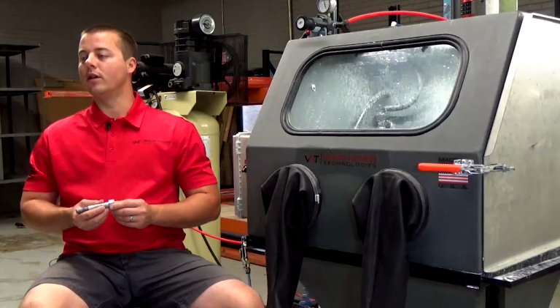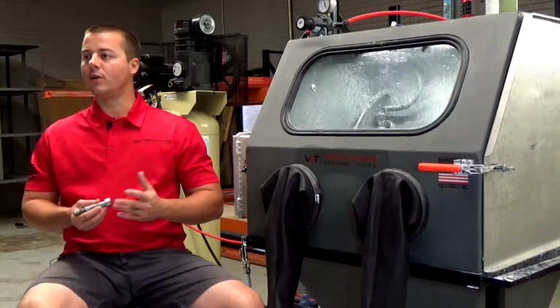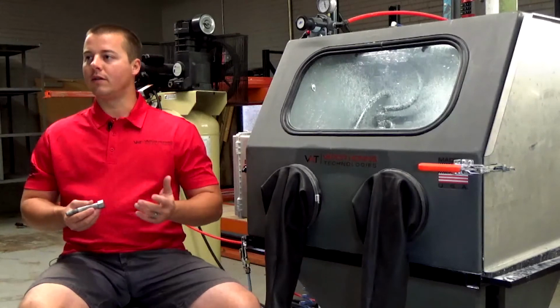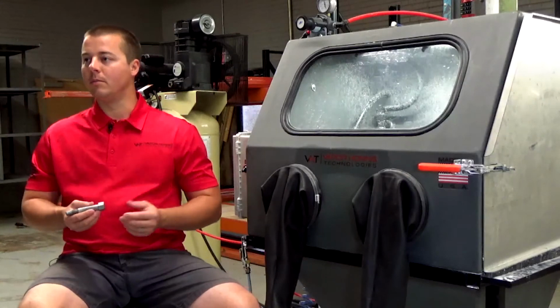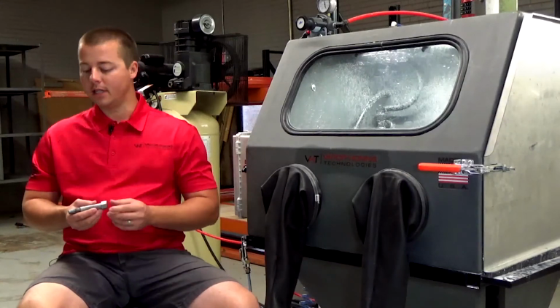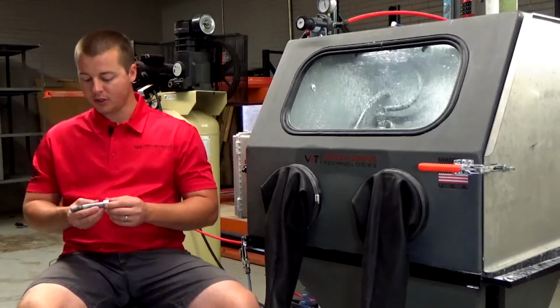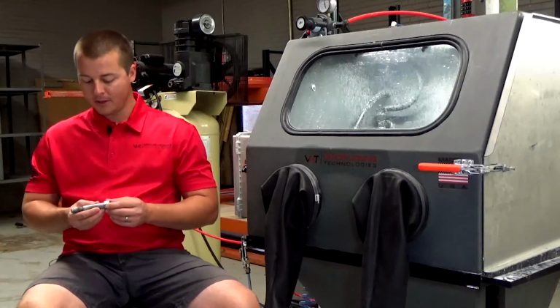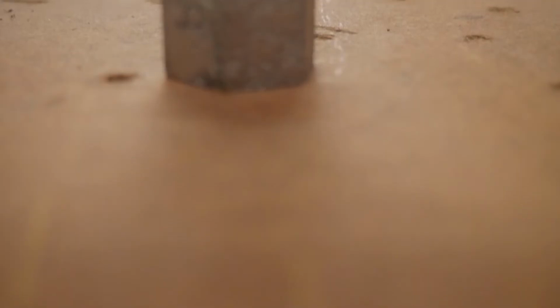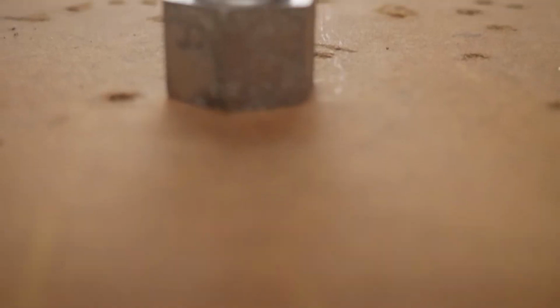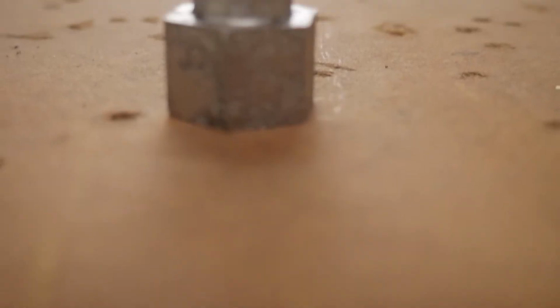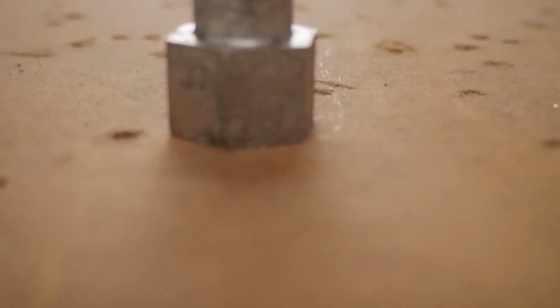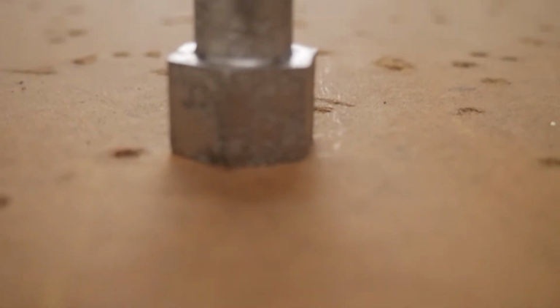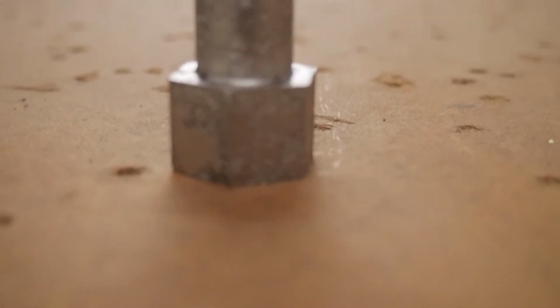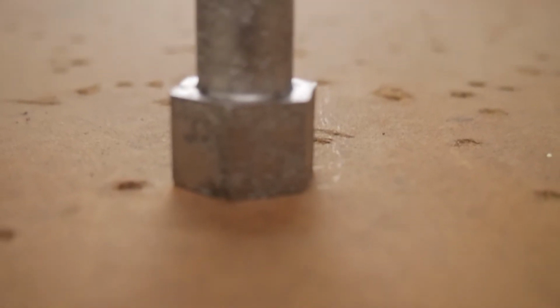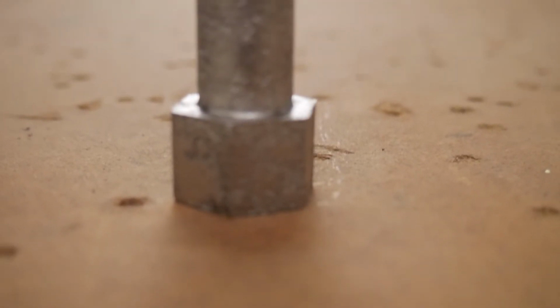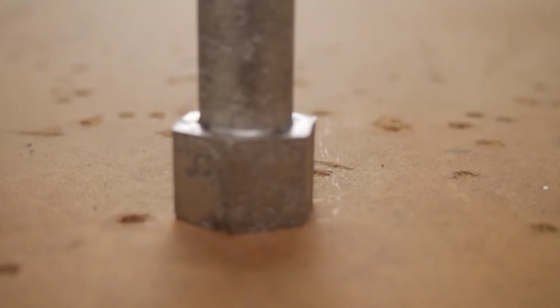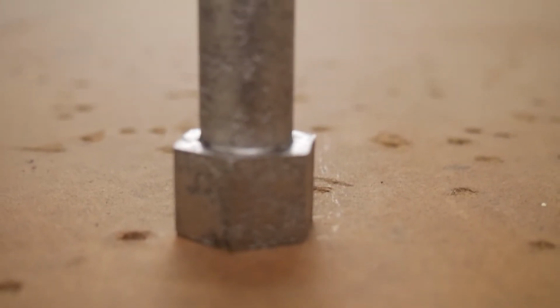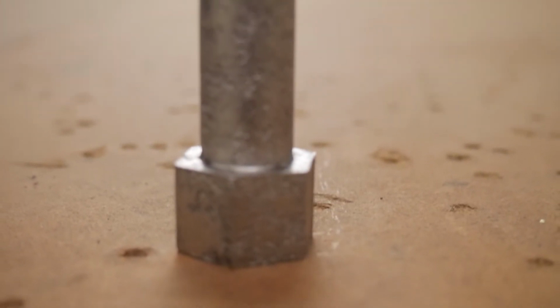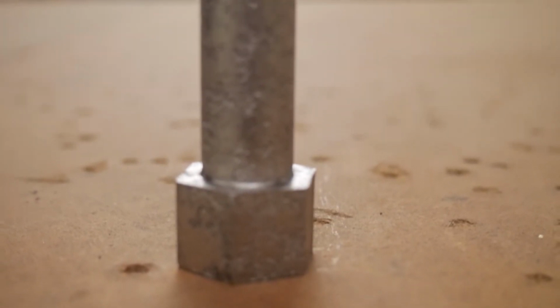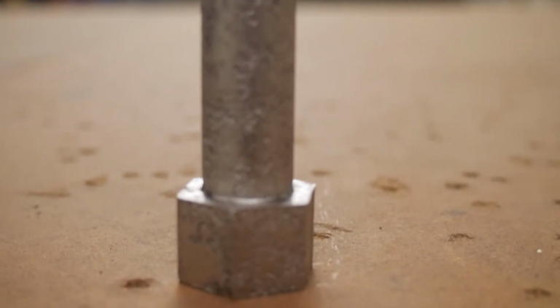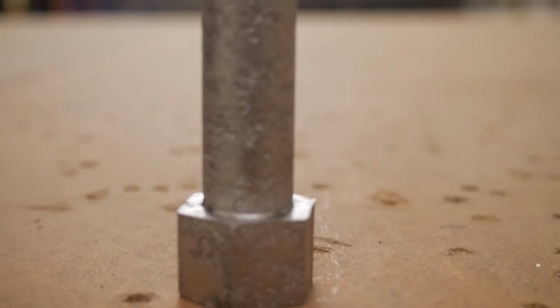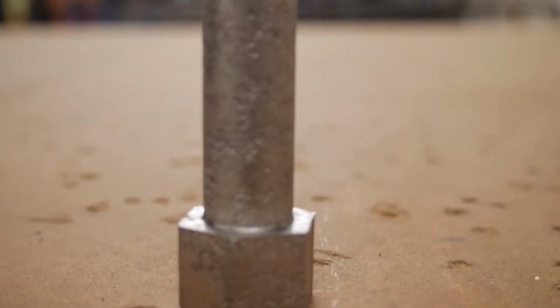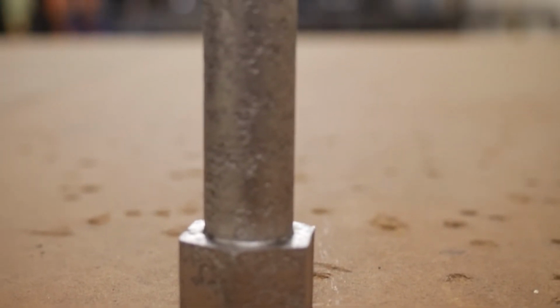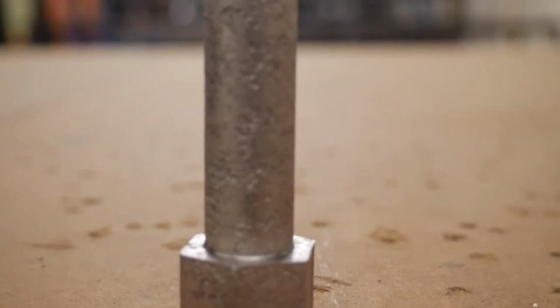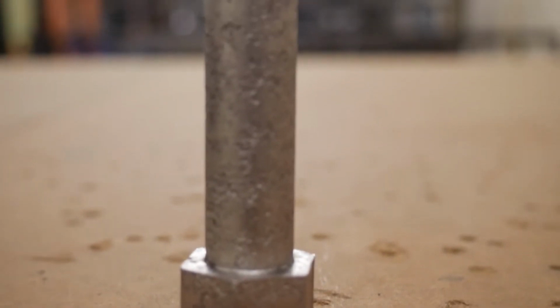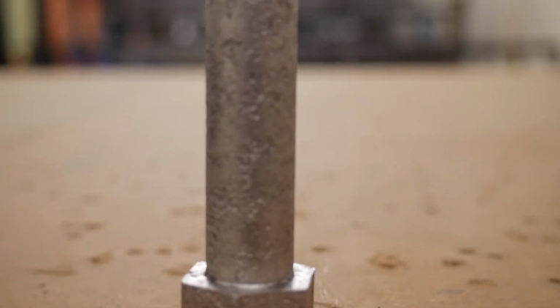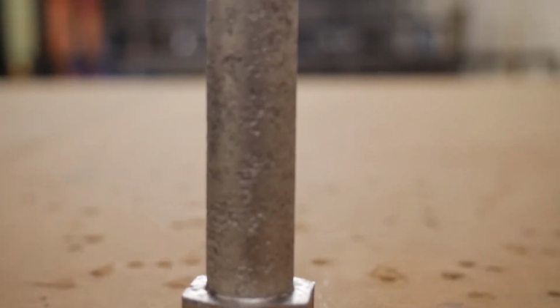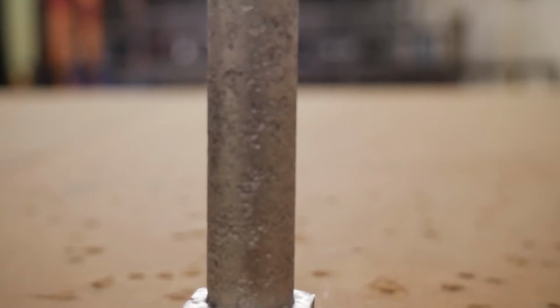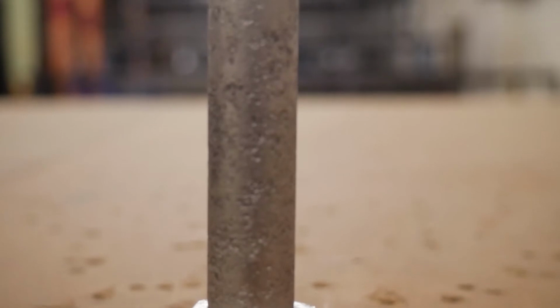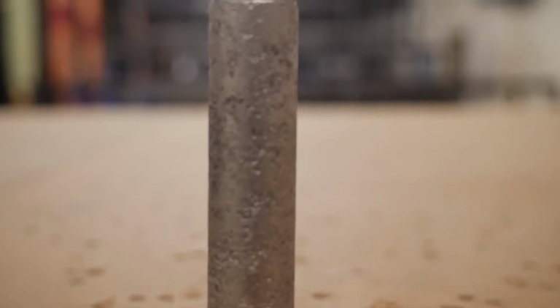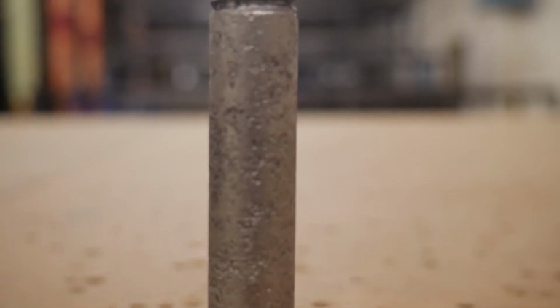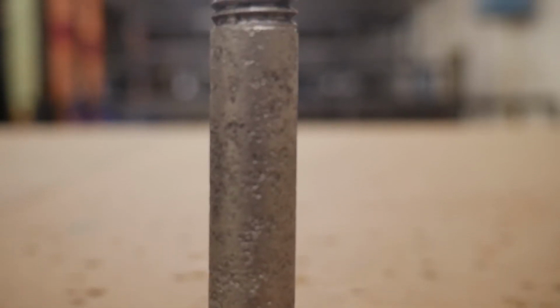We're at 1200 mesh, which is about five microns. It really helps get a very deep, clean surface.